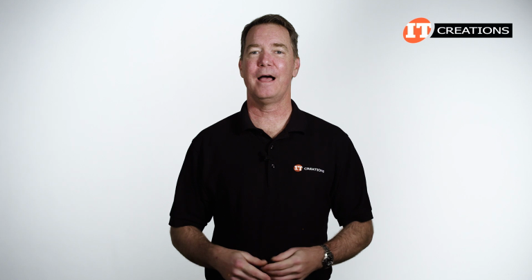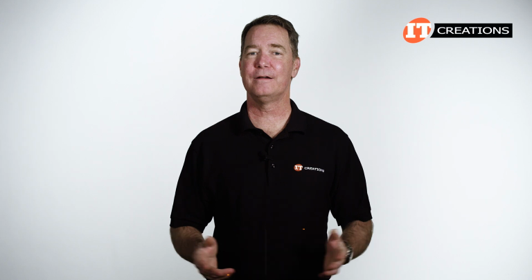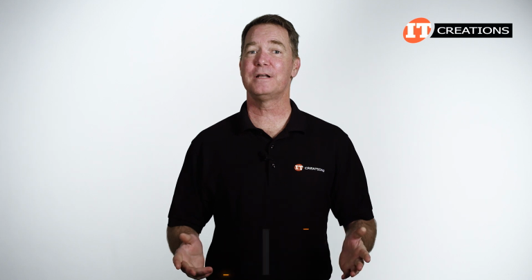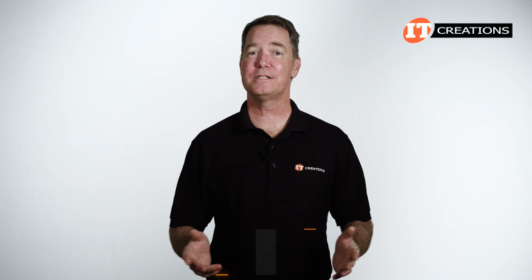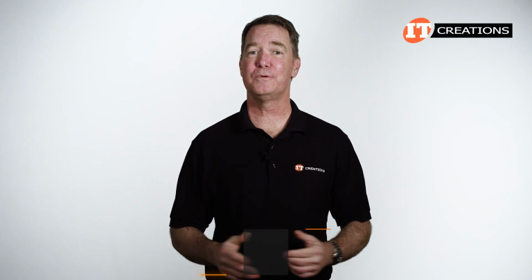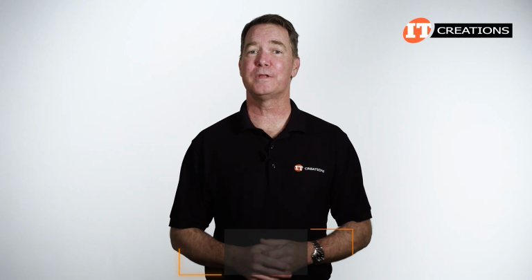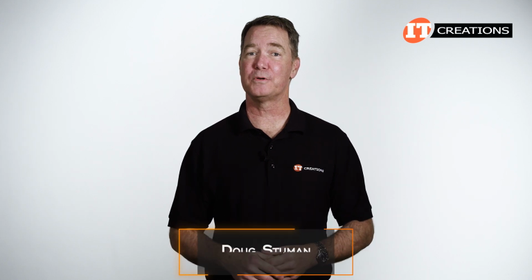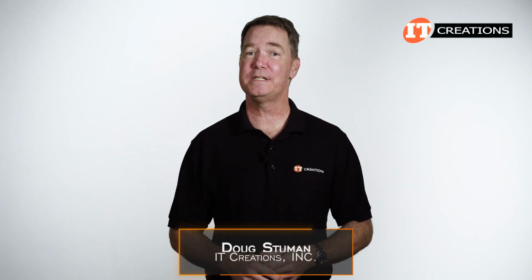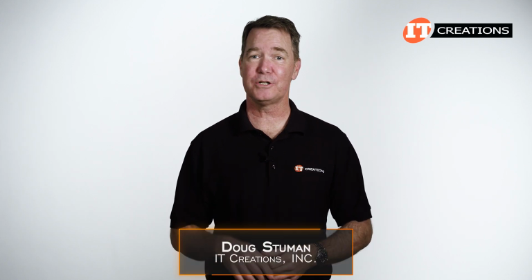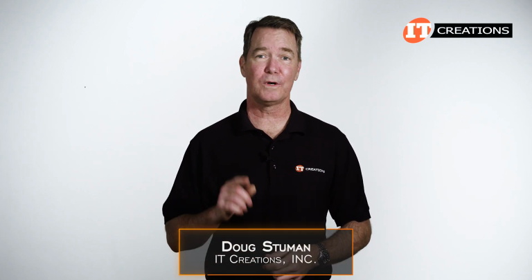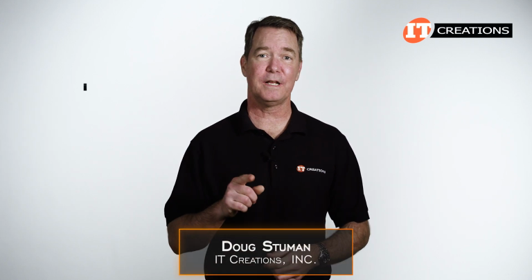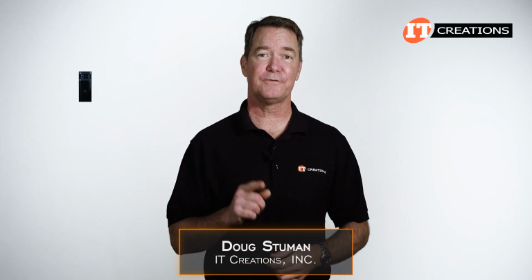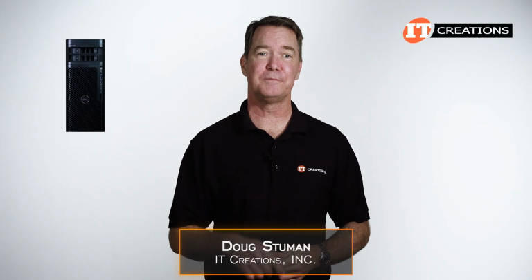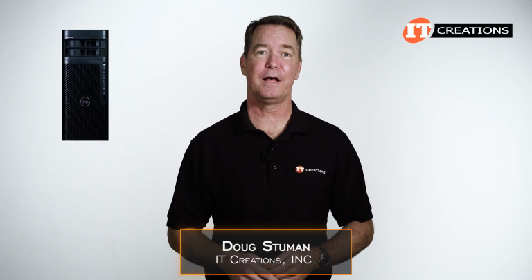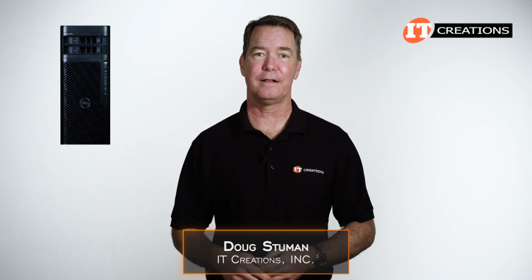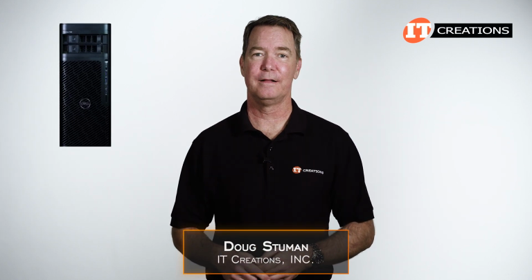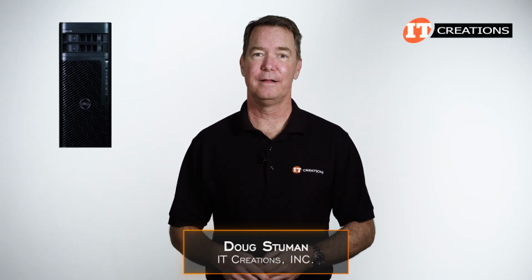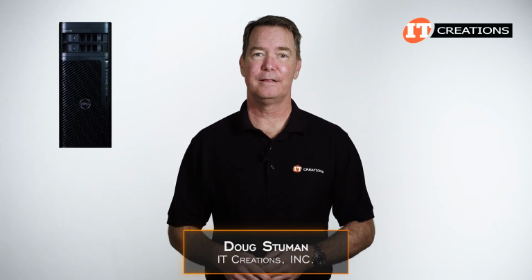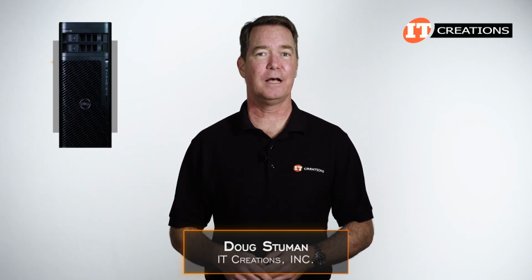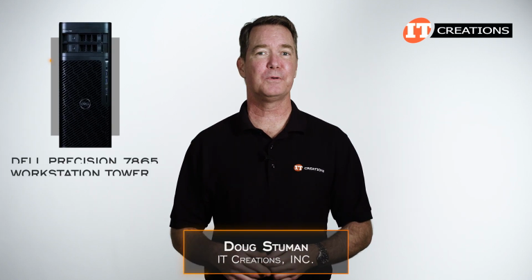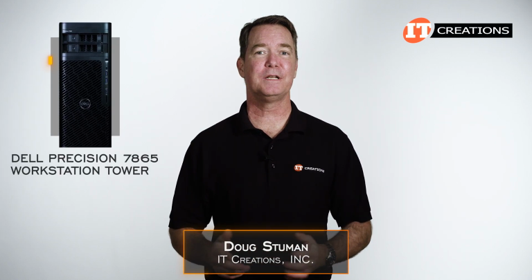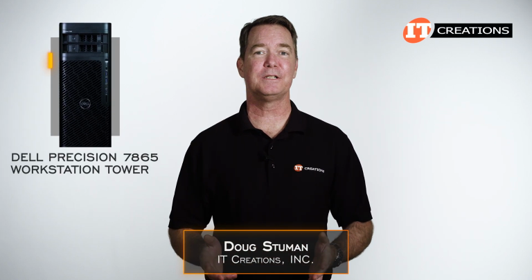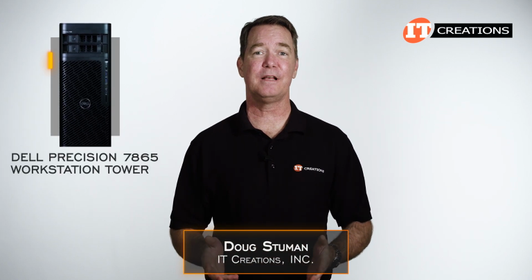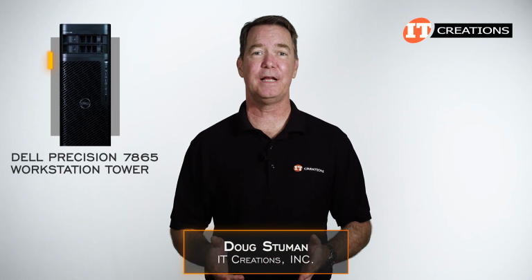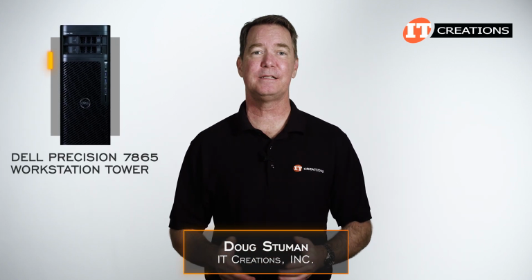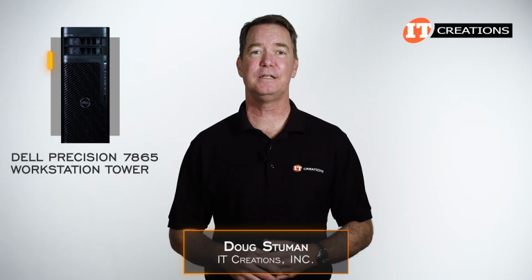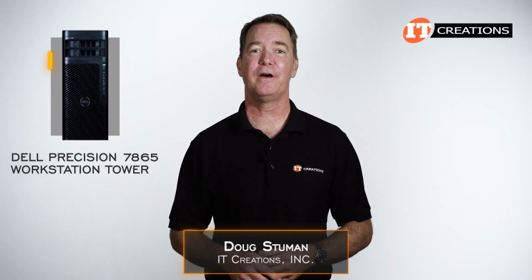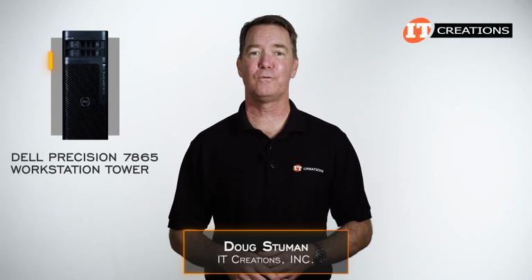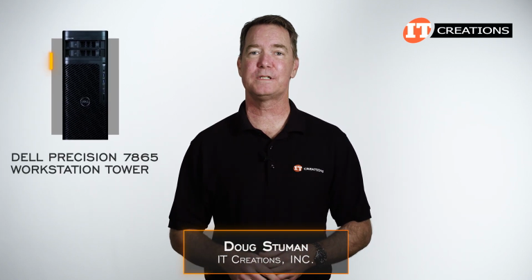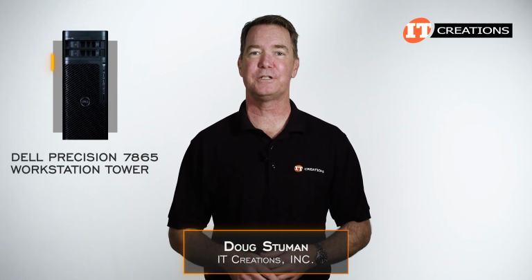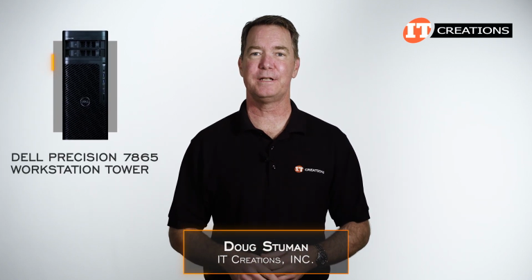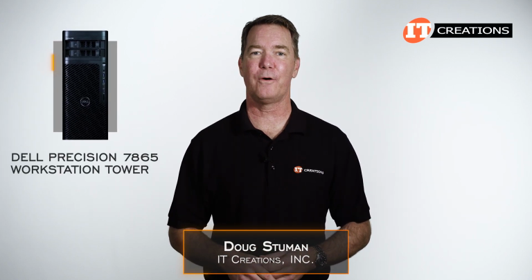Hi there, Doug here with a Precision workstation from Dell — the Dell Precision 7865 workstation tower.